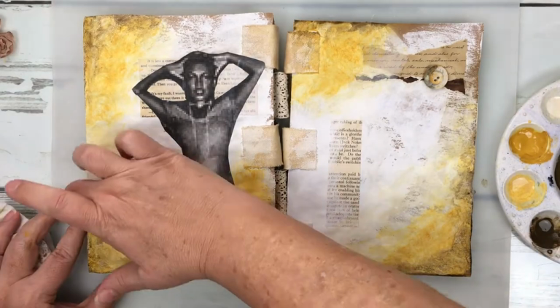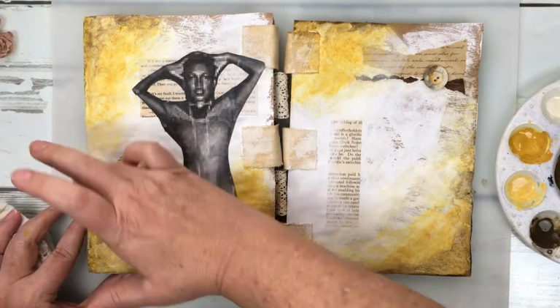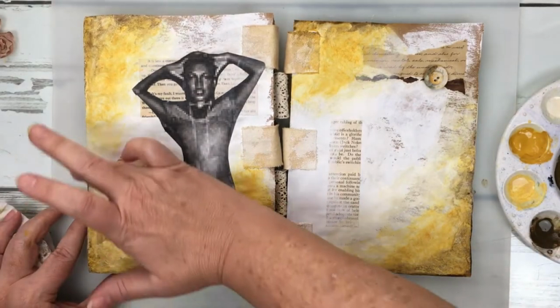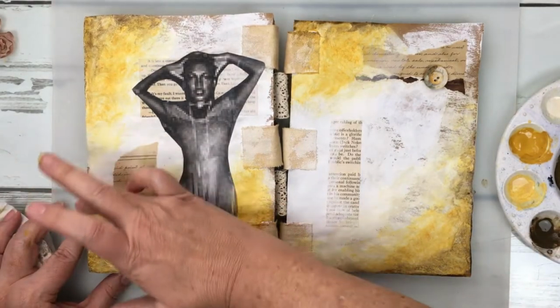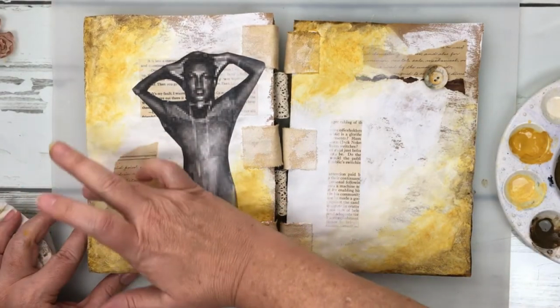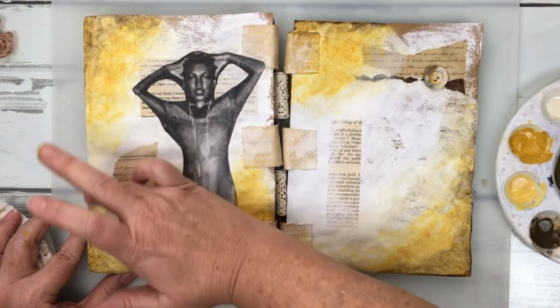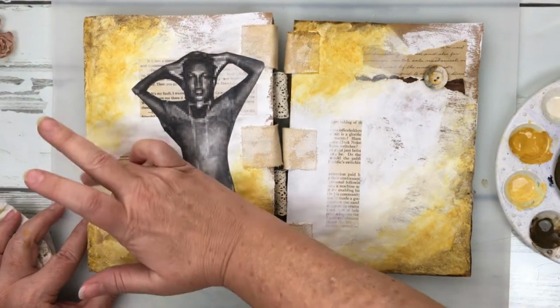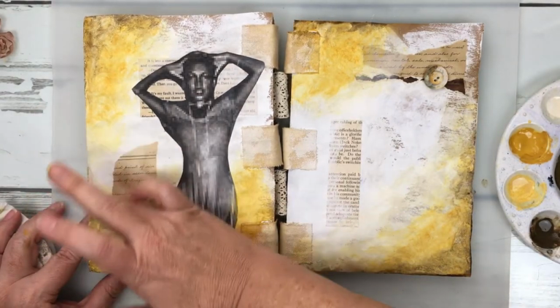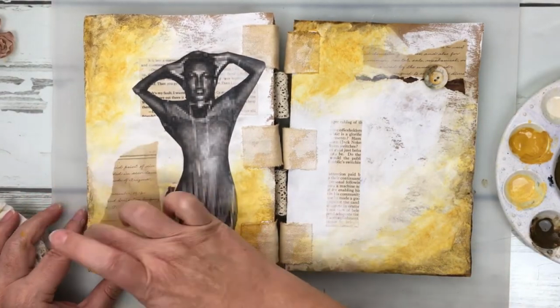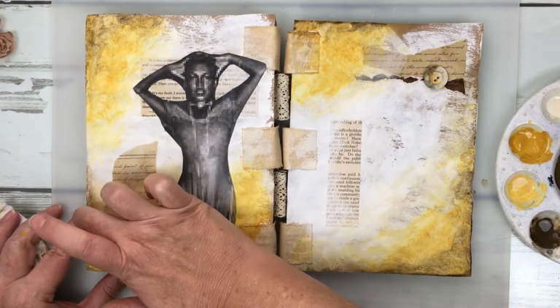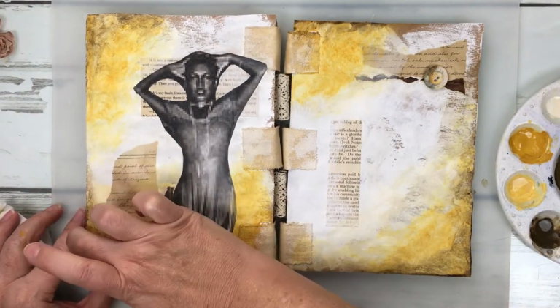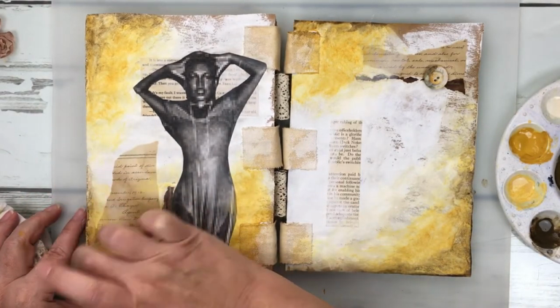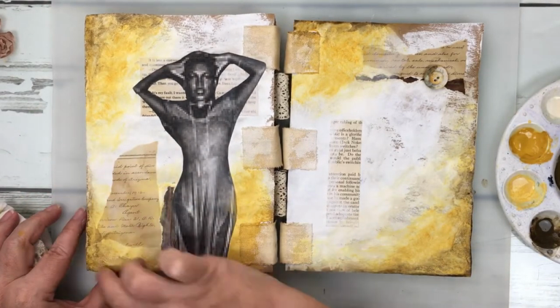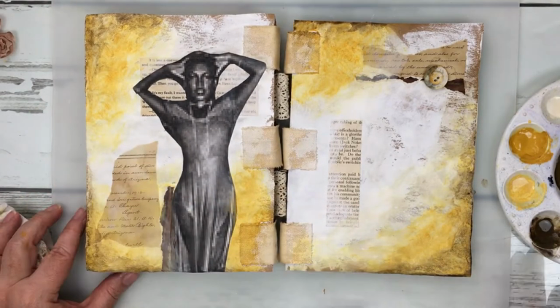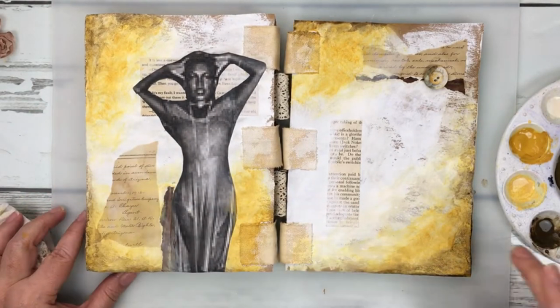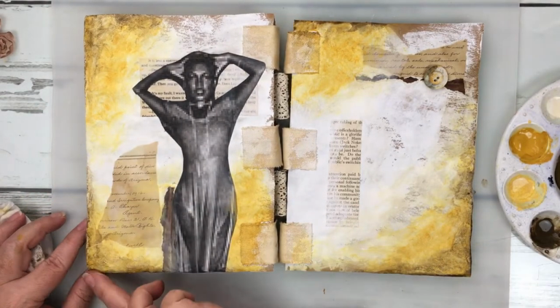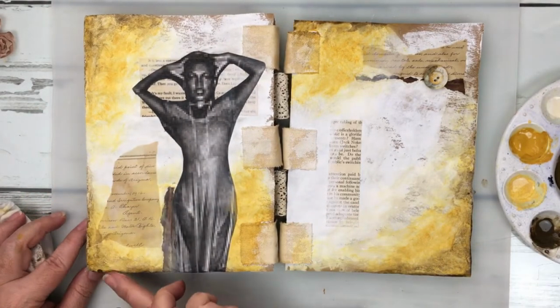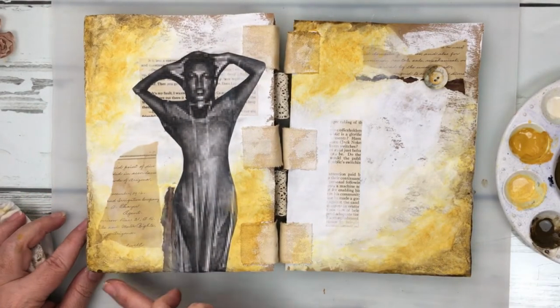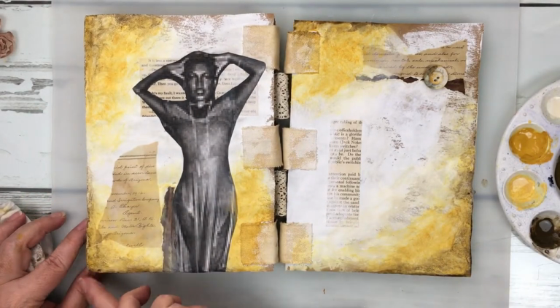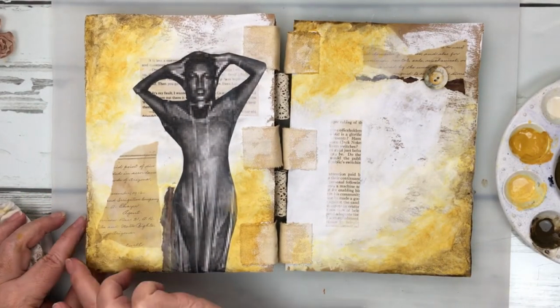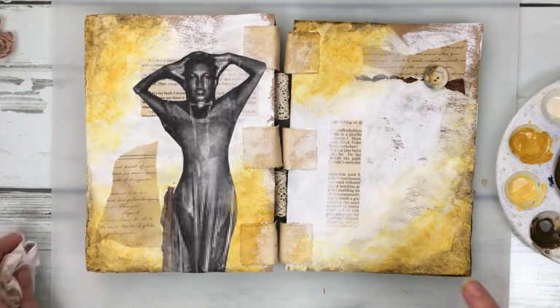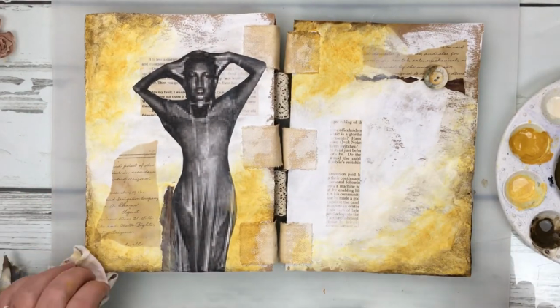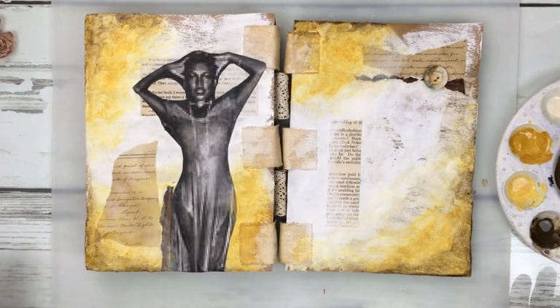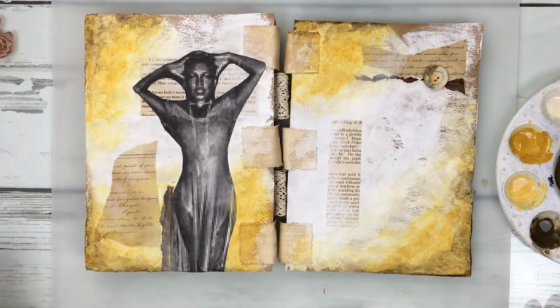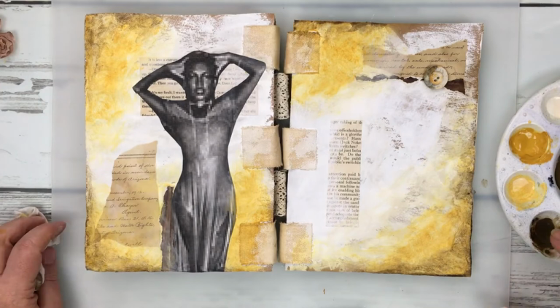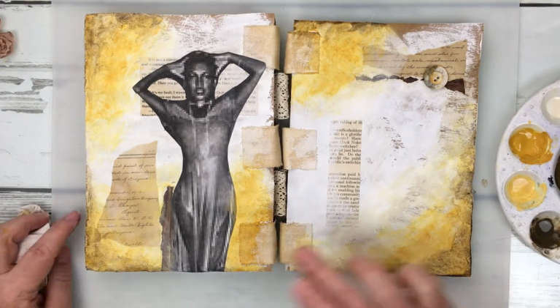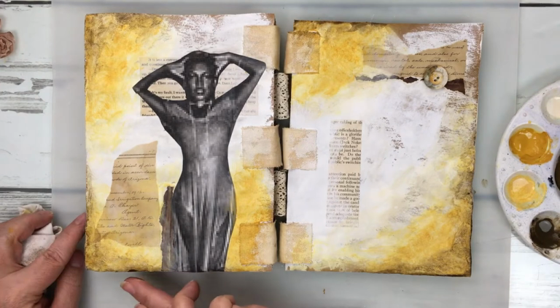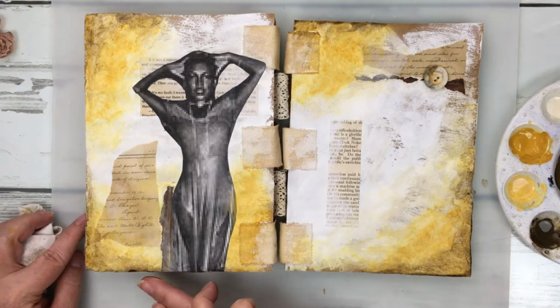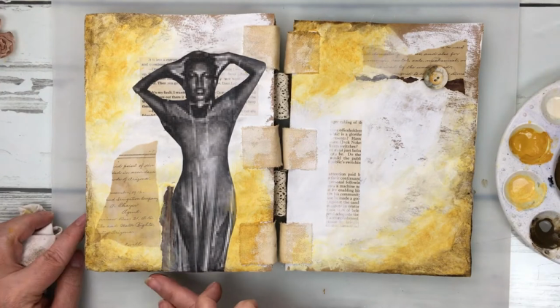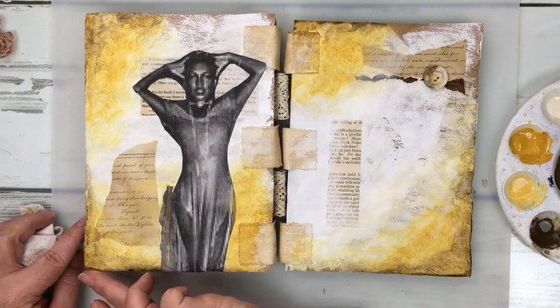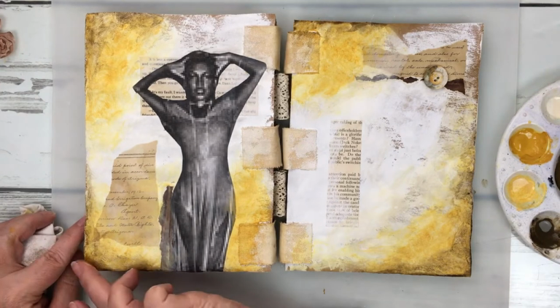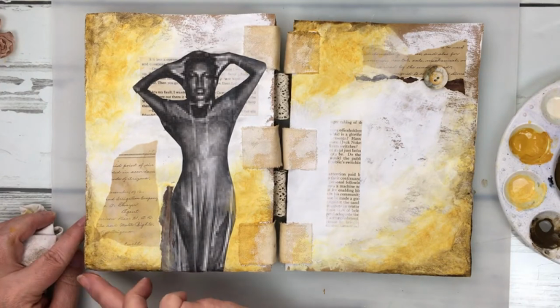Down below in the description box is a full list of all the supplies that I've used on this layout.